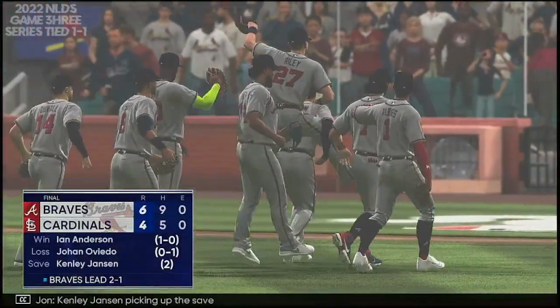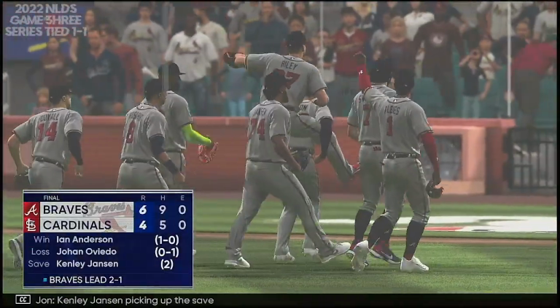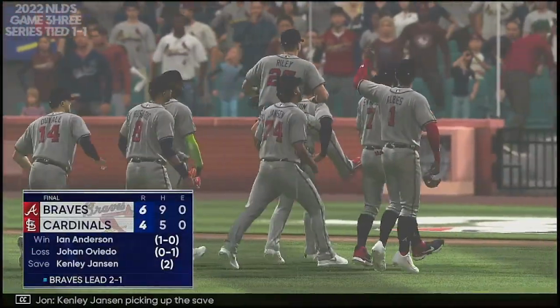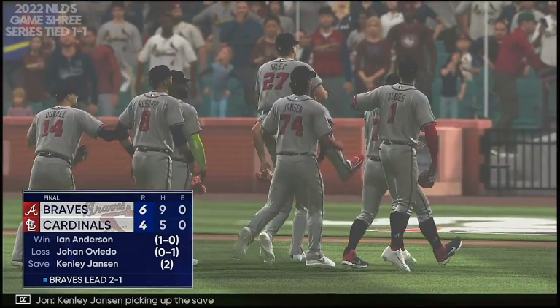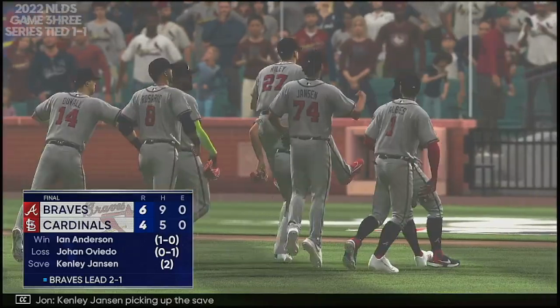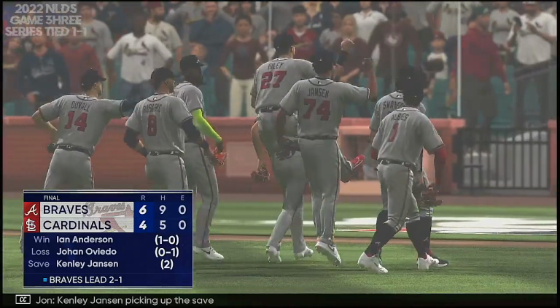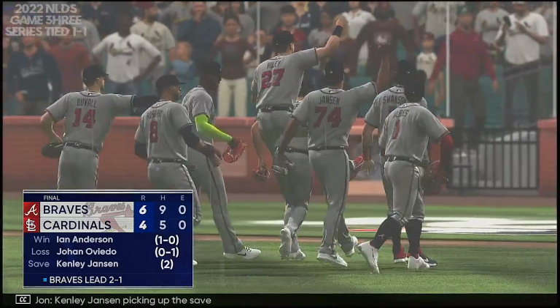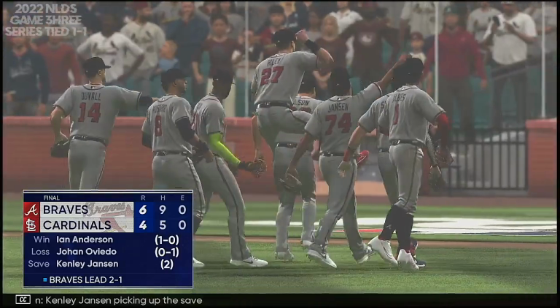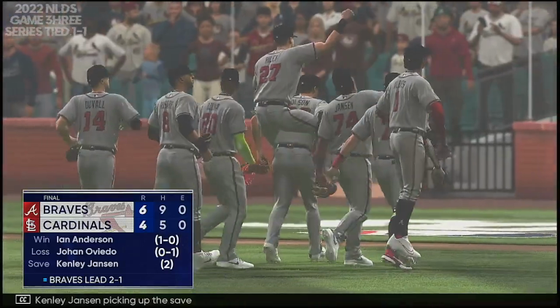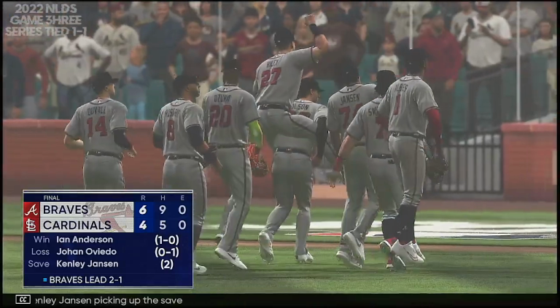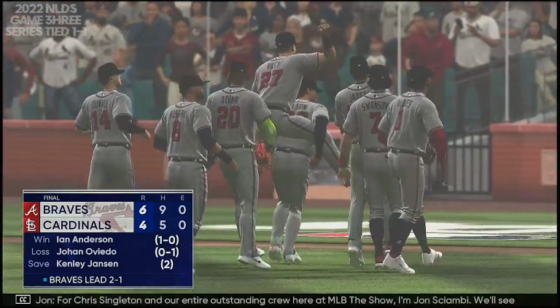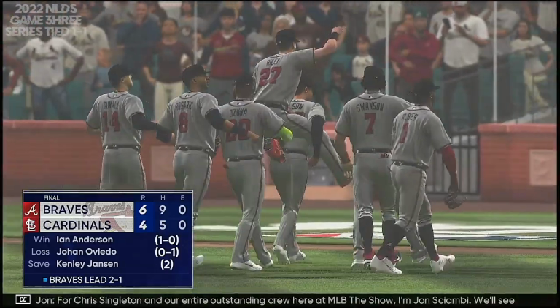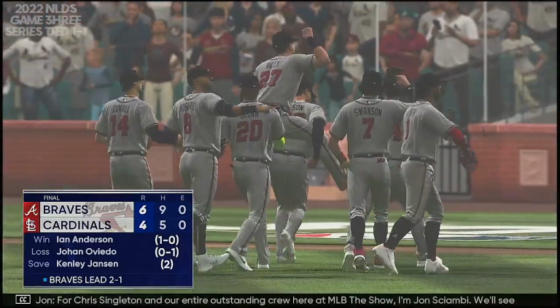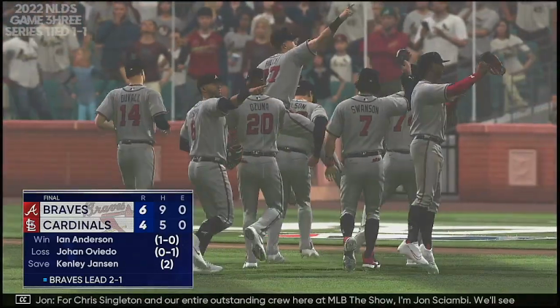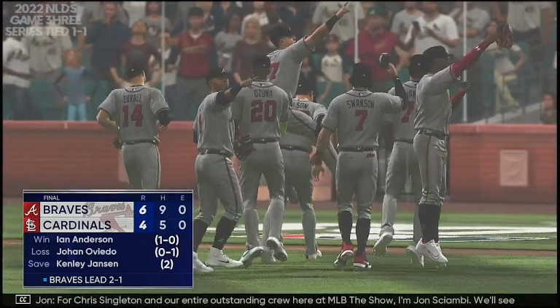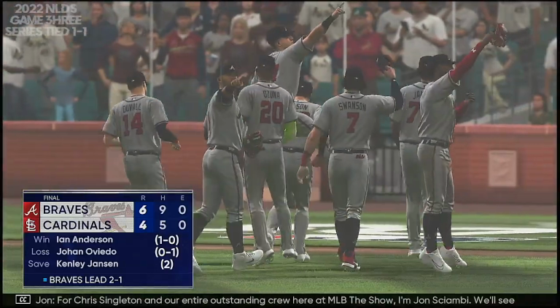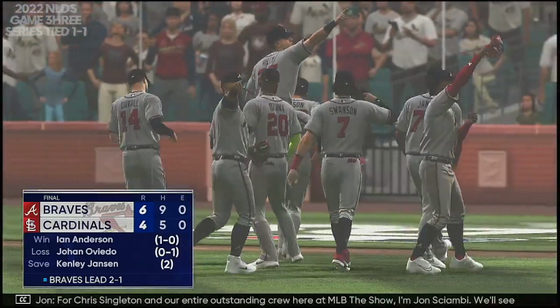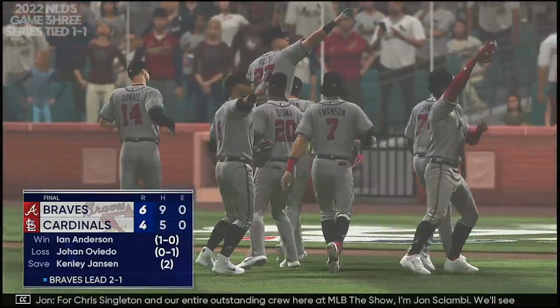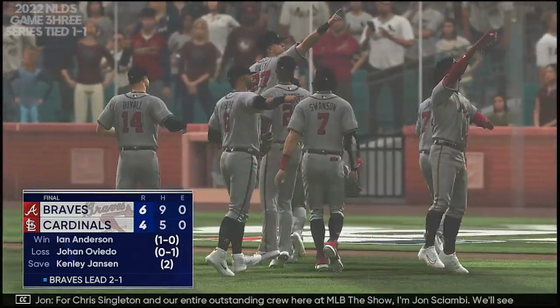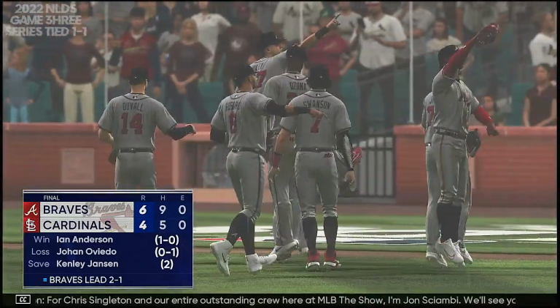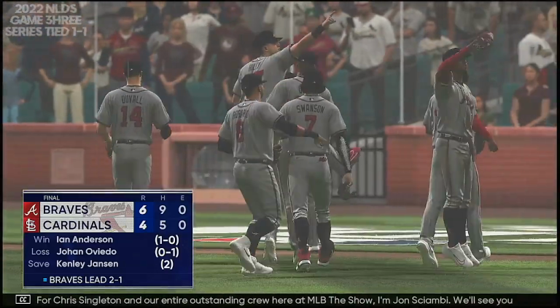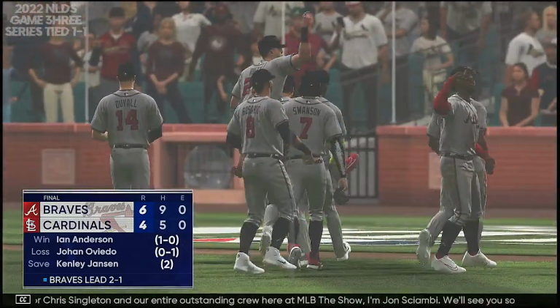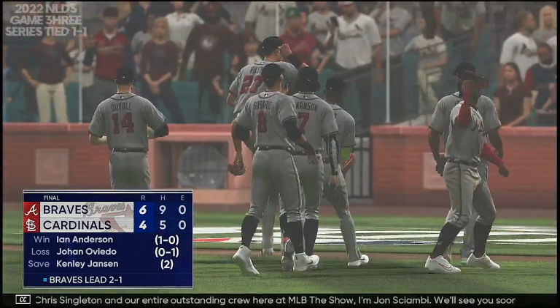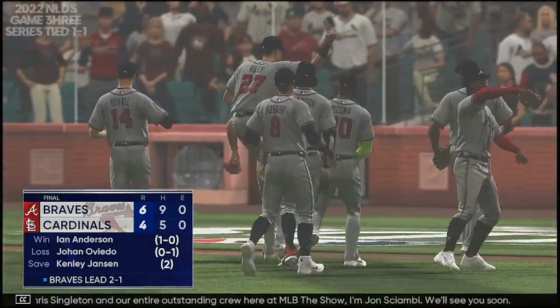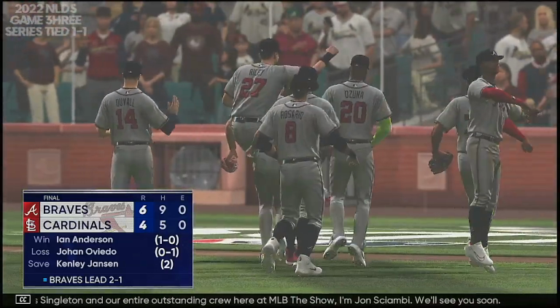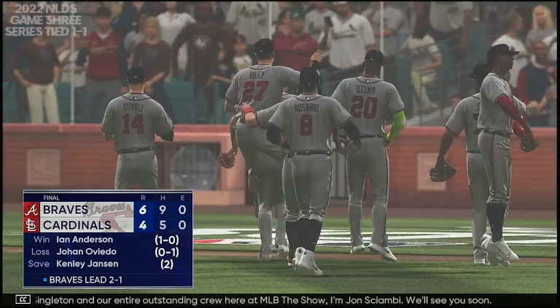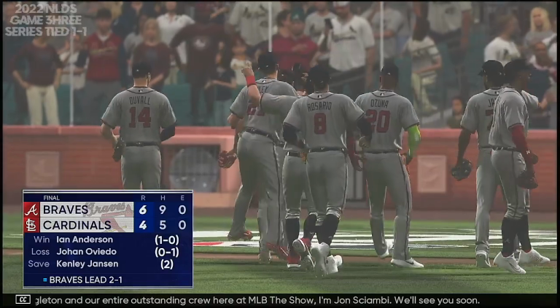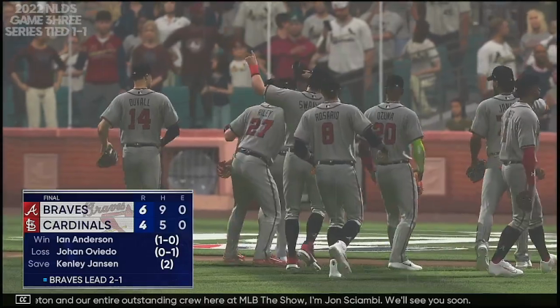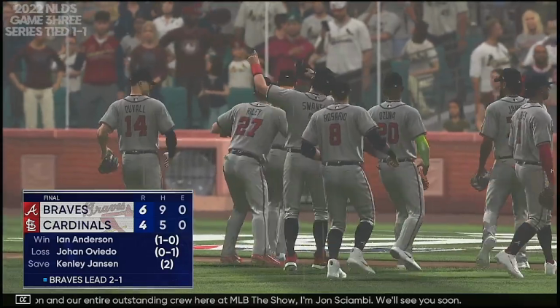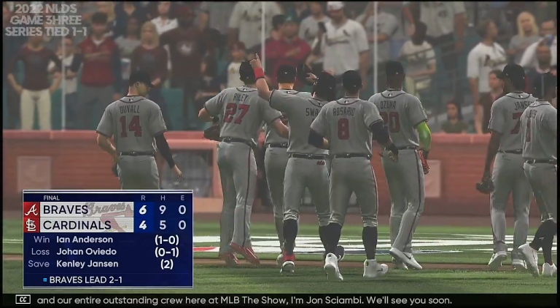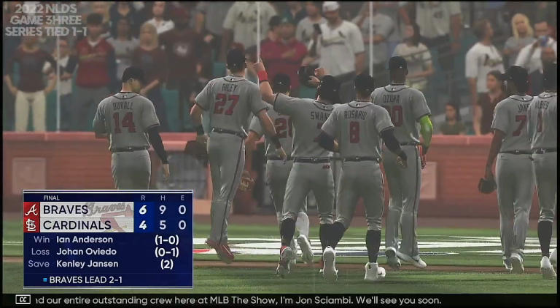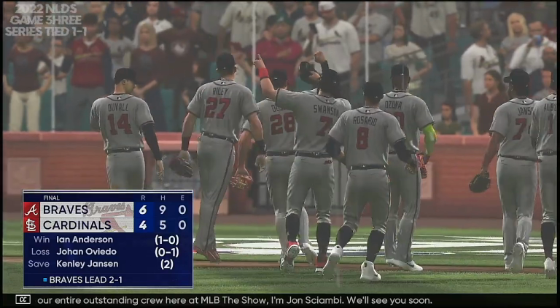For Chris Singleton and our entire outstanding crew here at MLB The Show, I'm John Shomby. We'll see you soon.